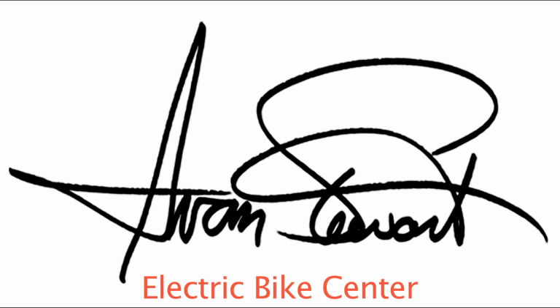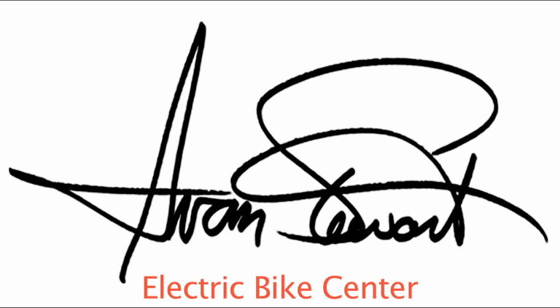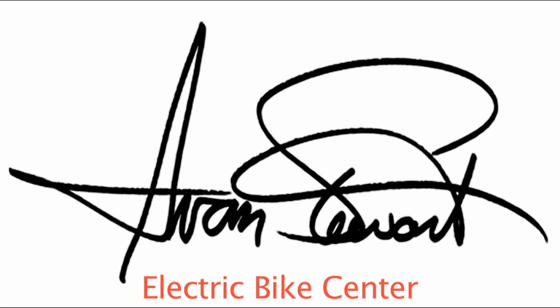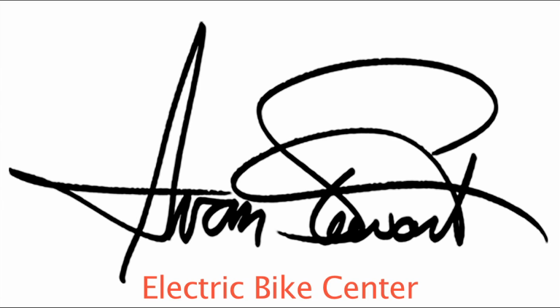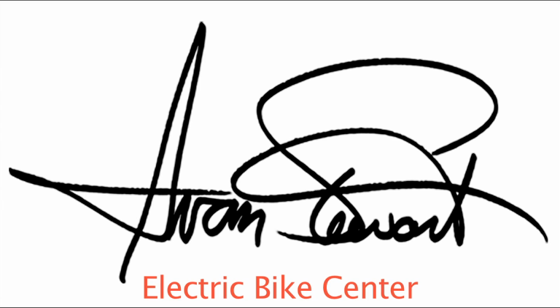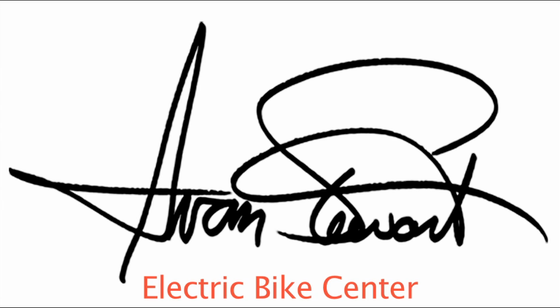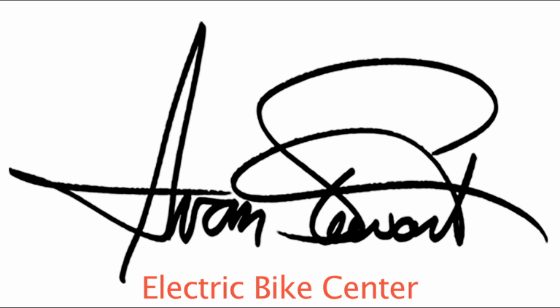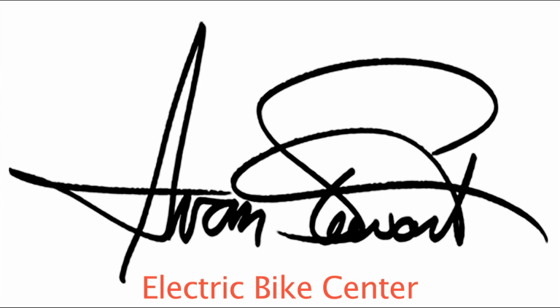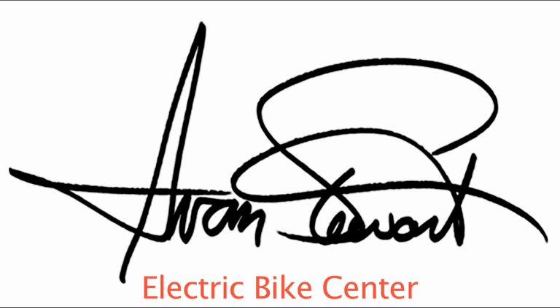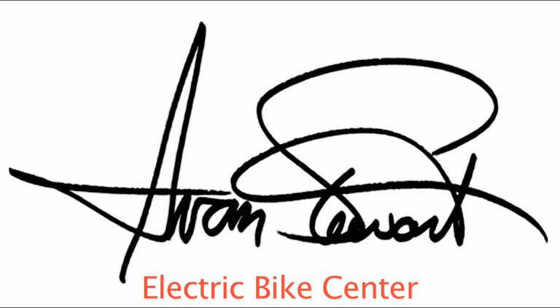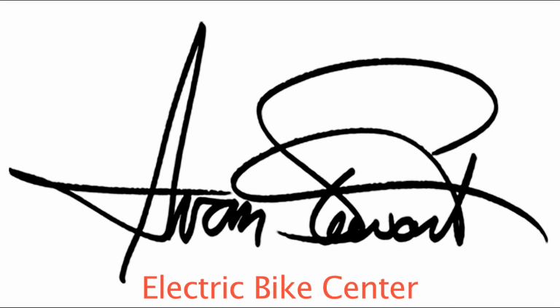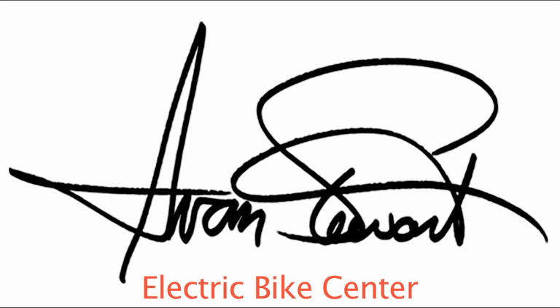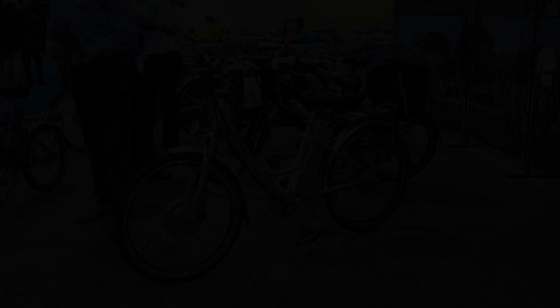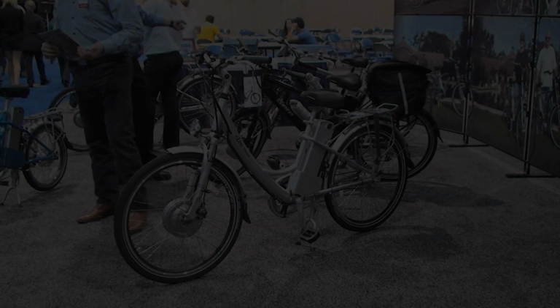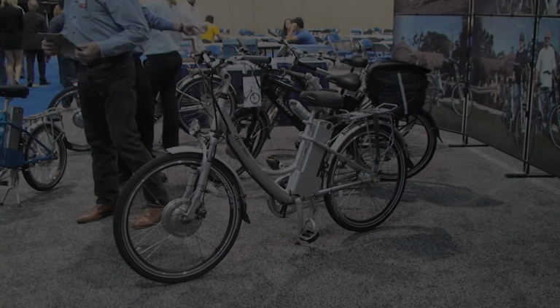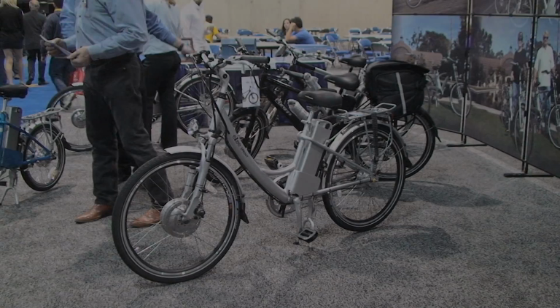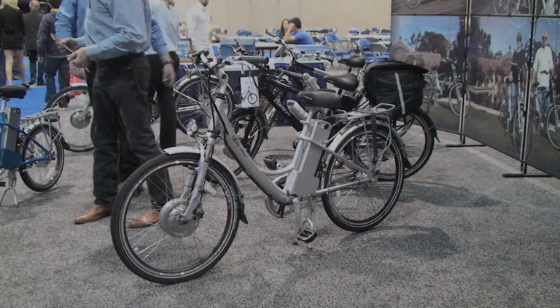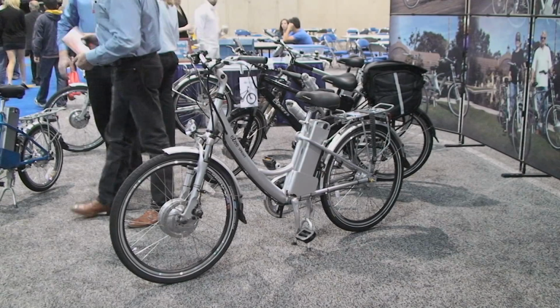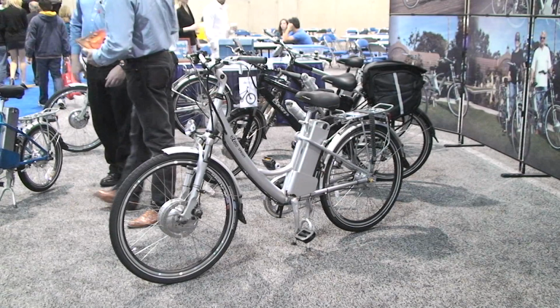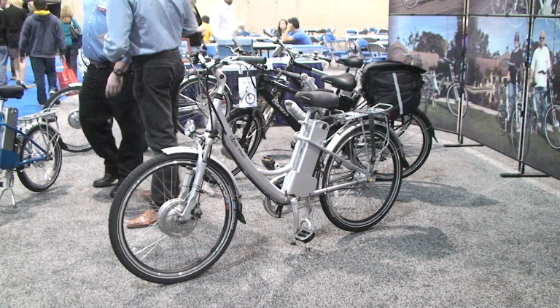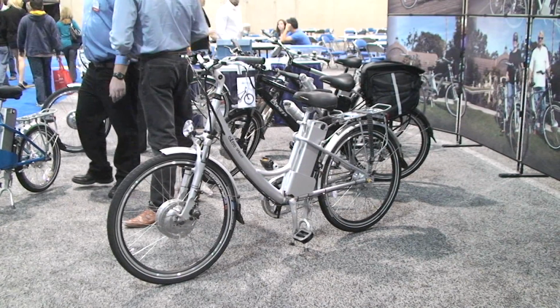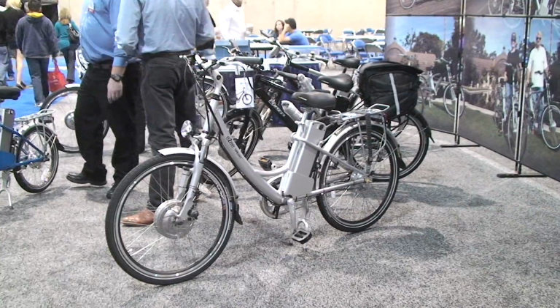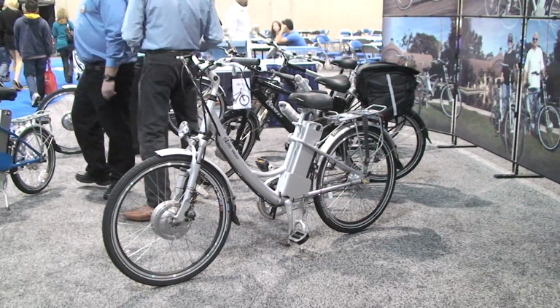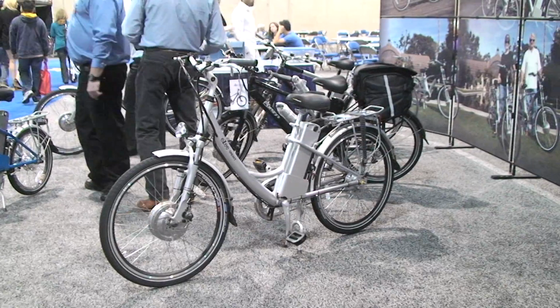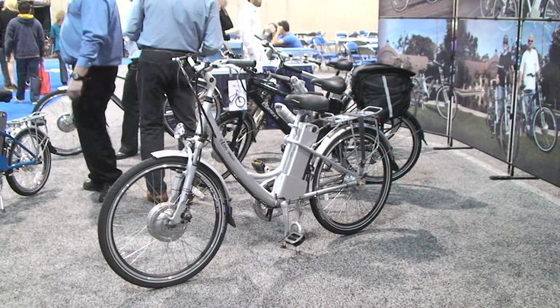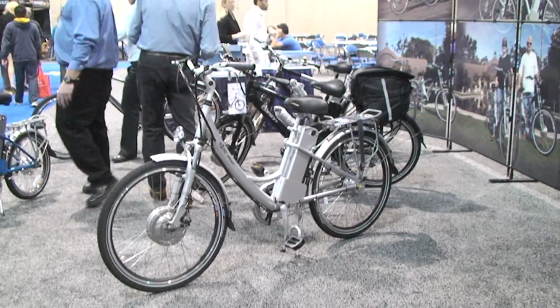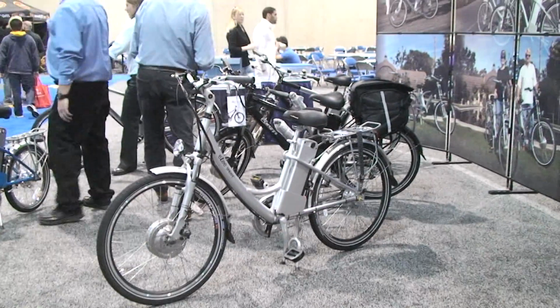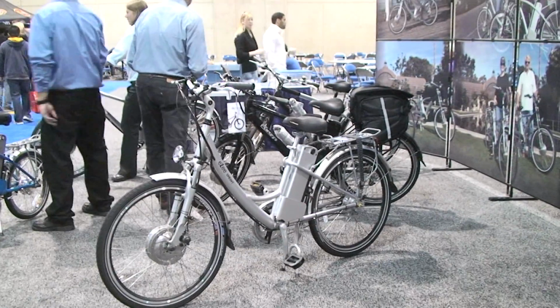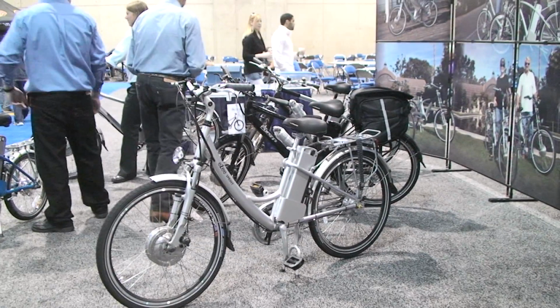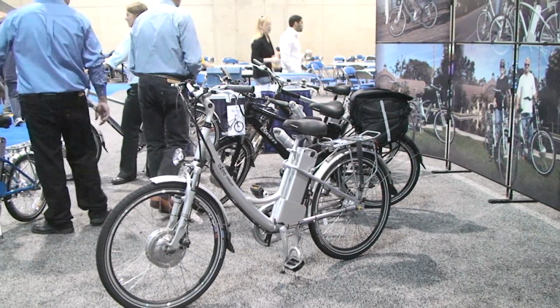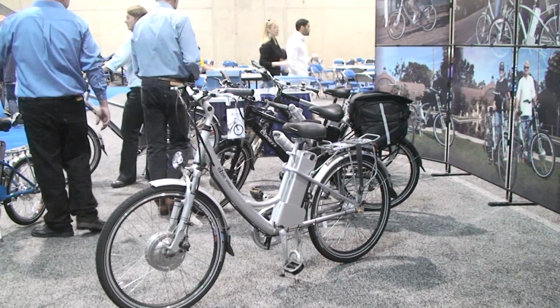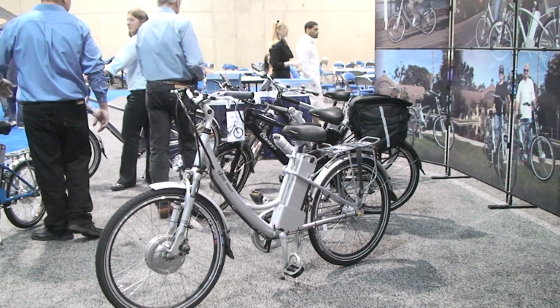Bicycle! Bicycle! I want to ride my bicycle!